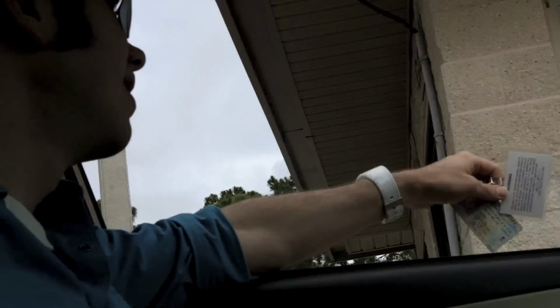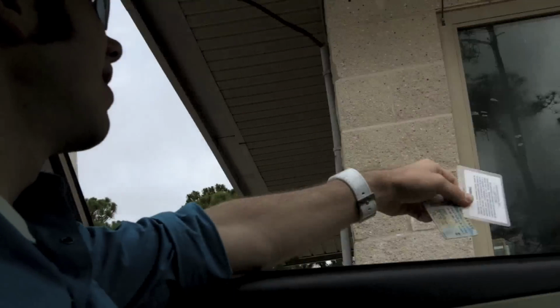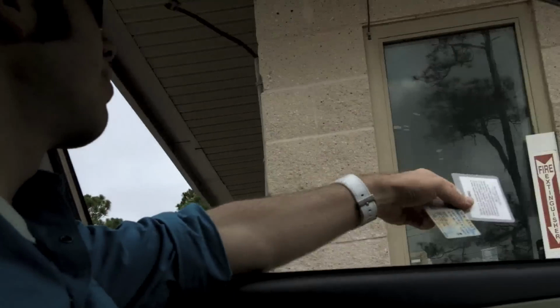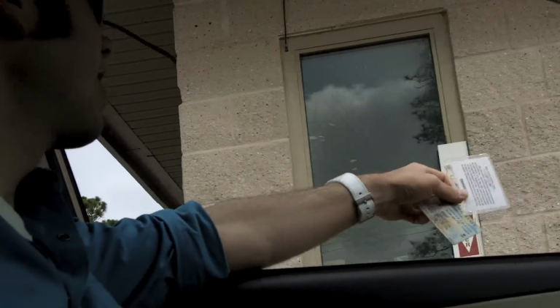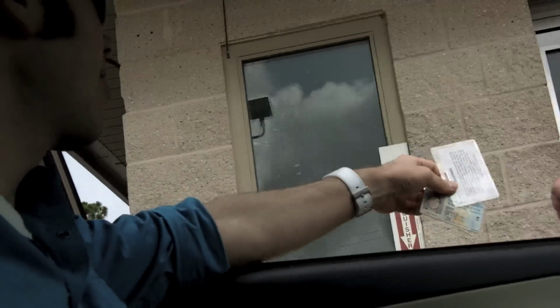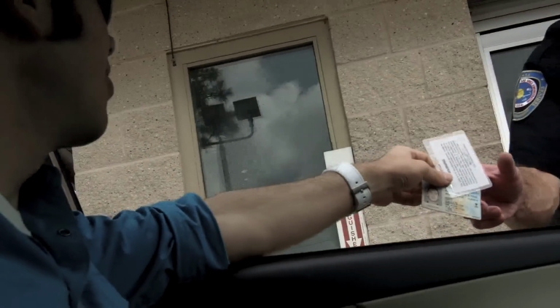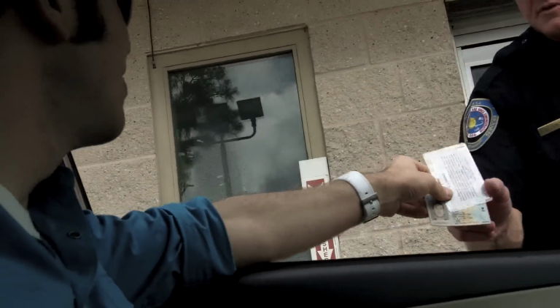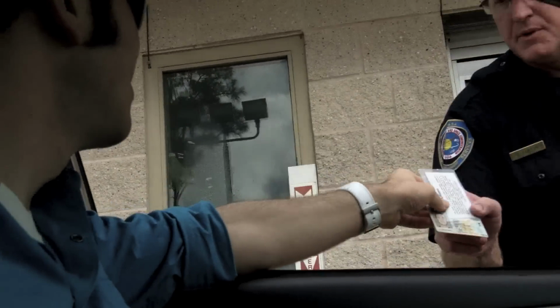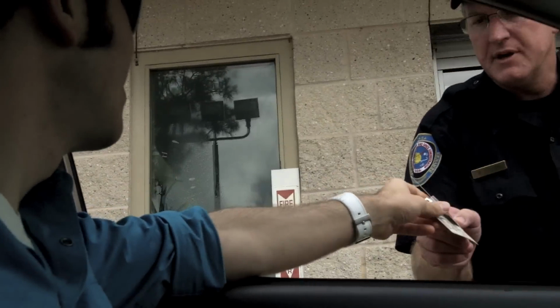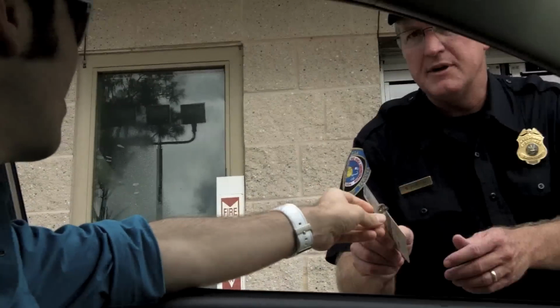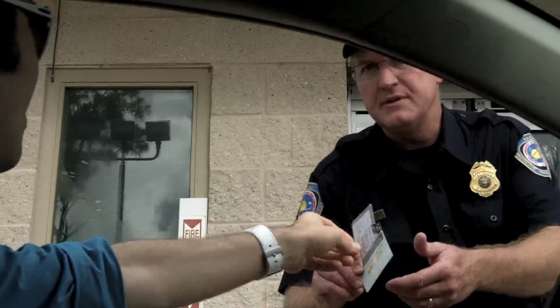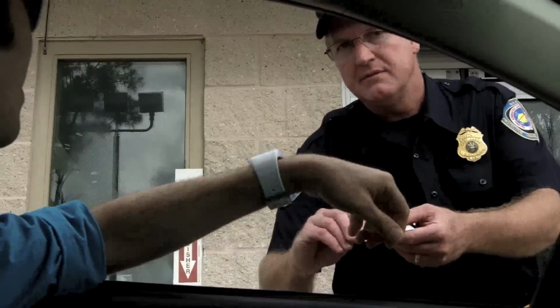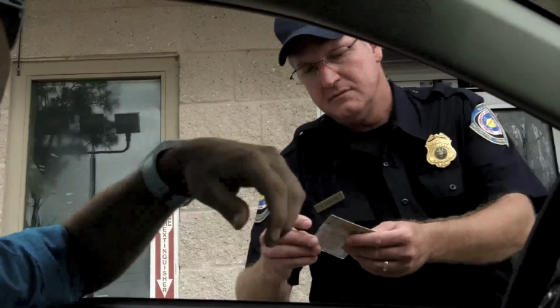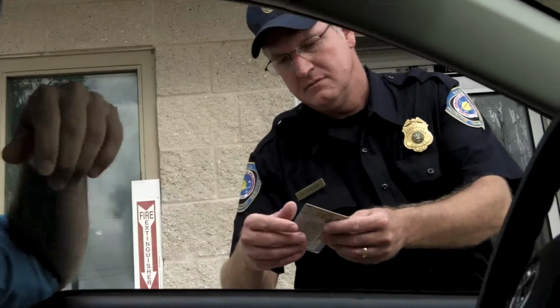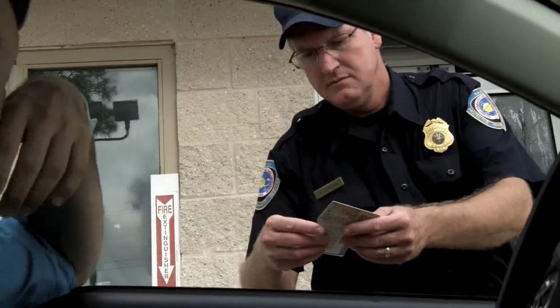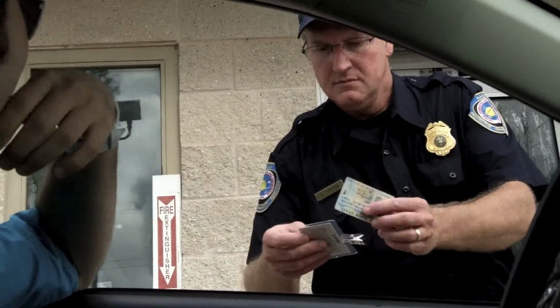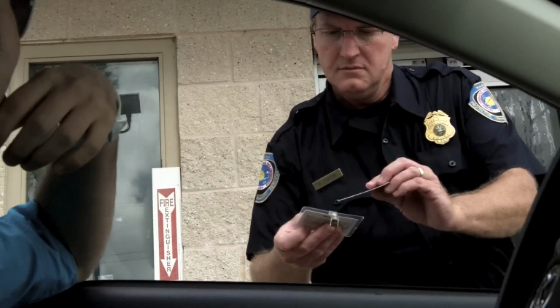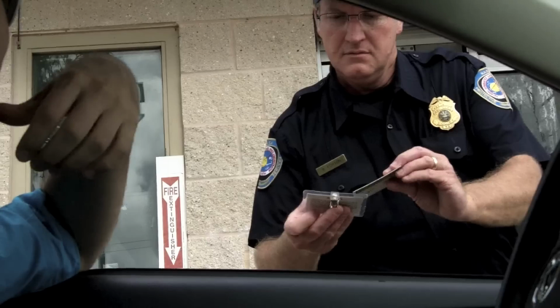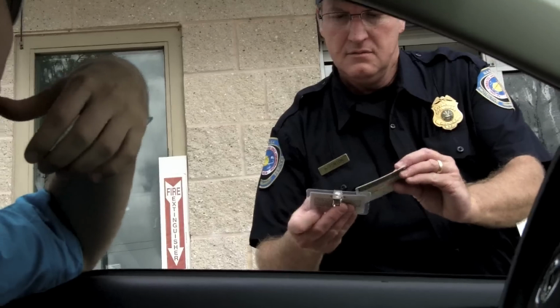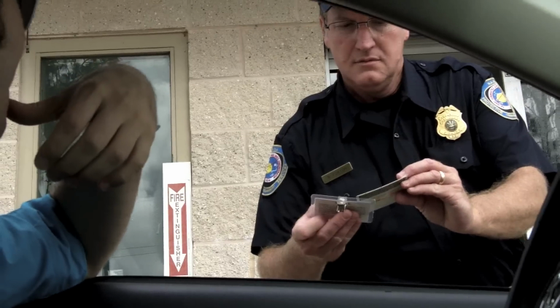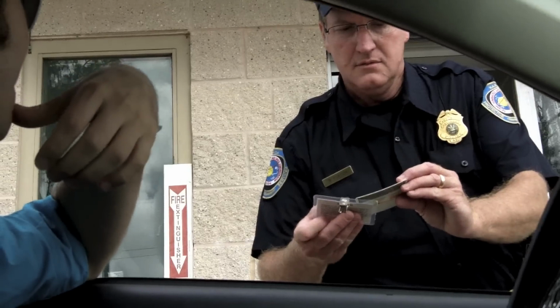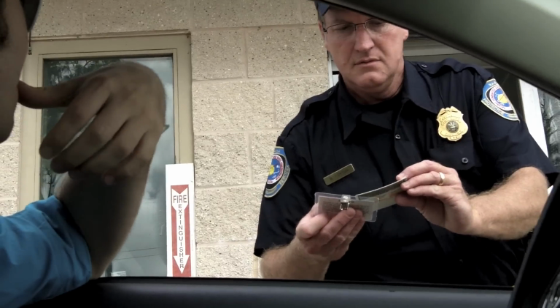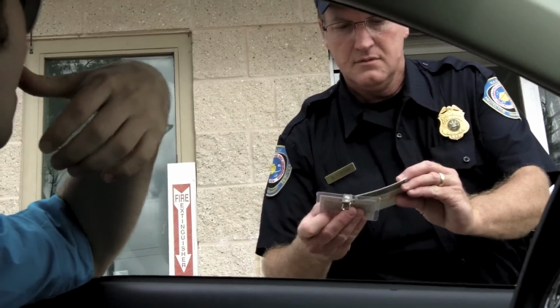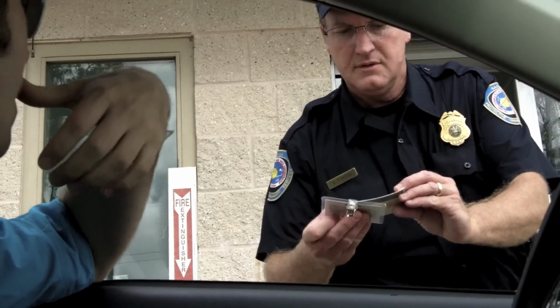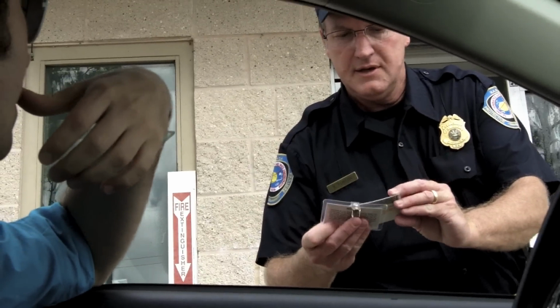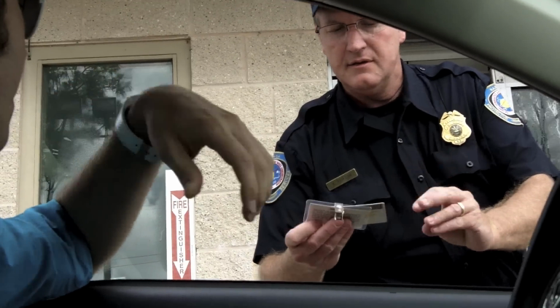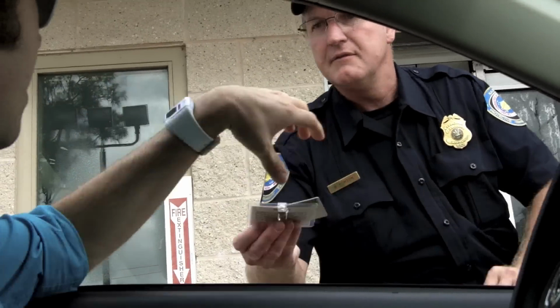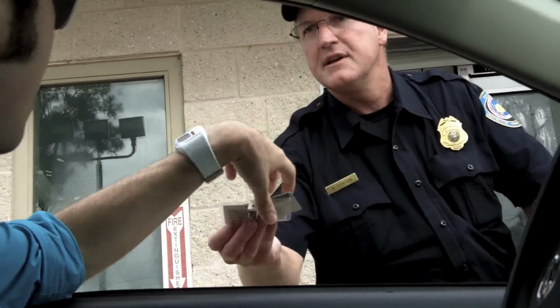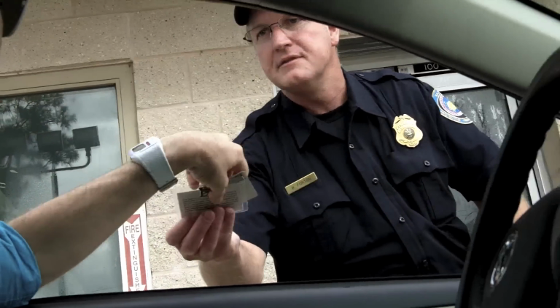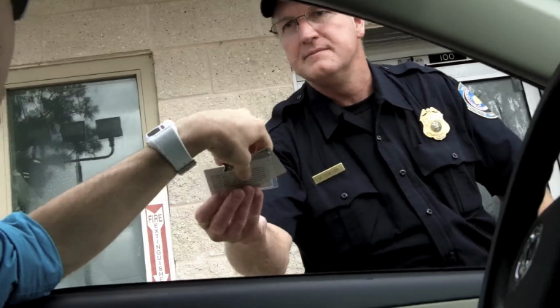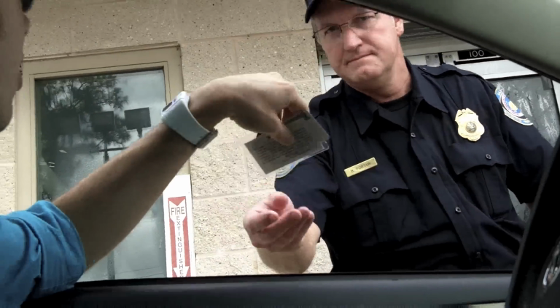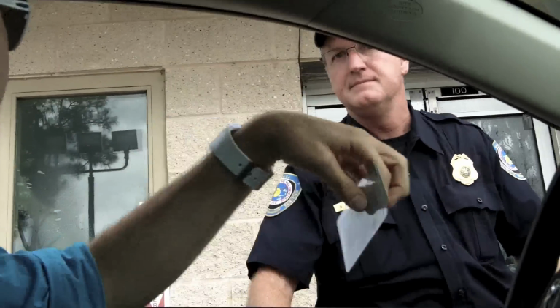Good morning. Good morning. How are you? Doing pretty good. How about yourself? Good. Have a good day, sir. Thank you. You too.